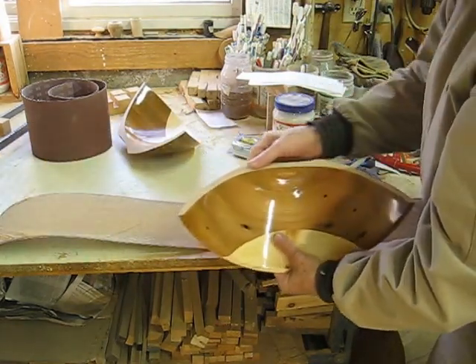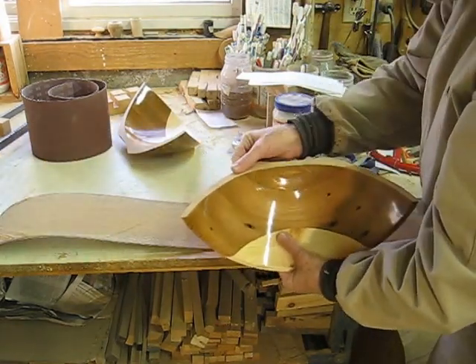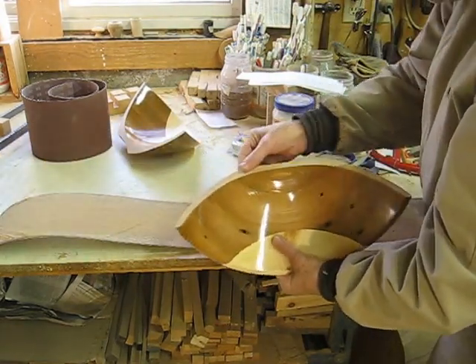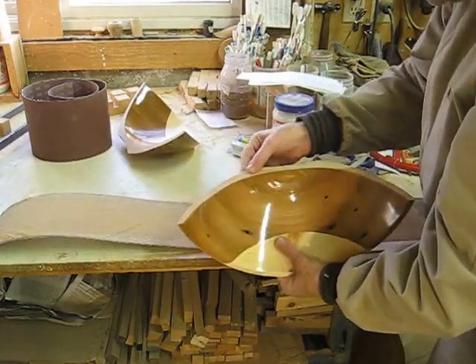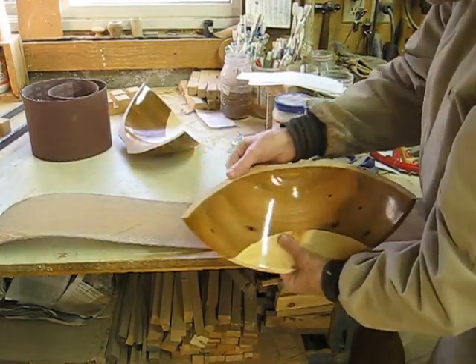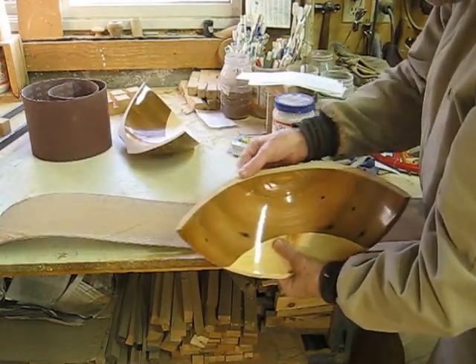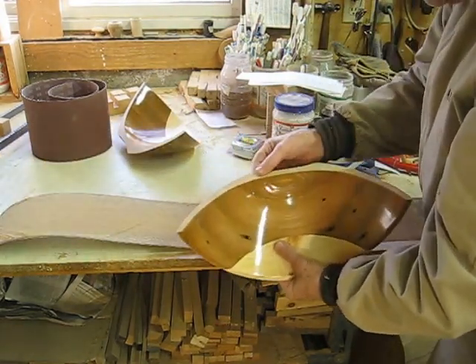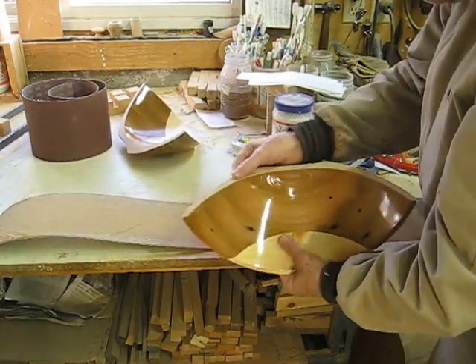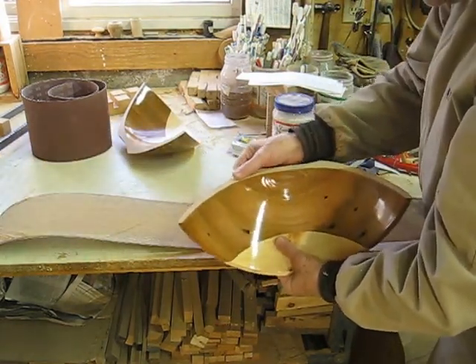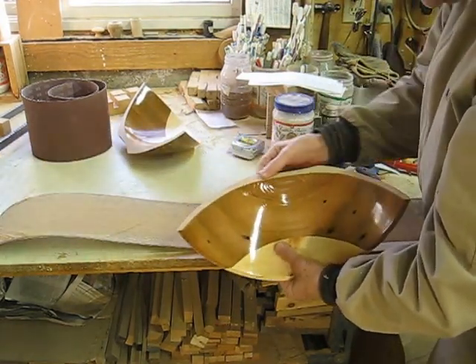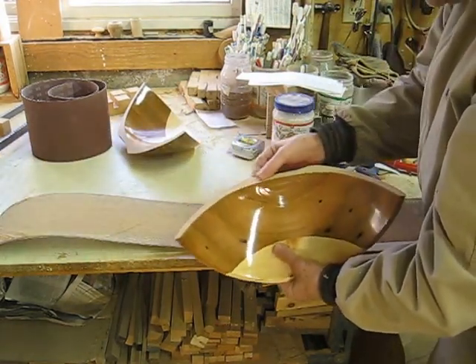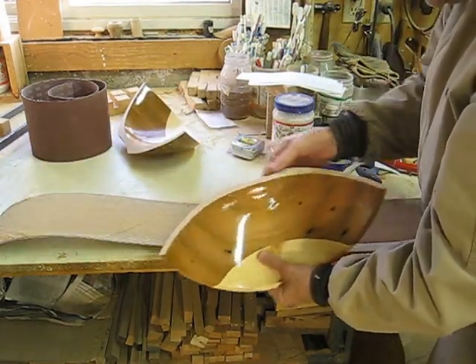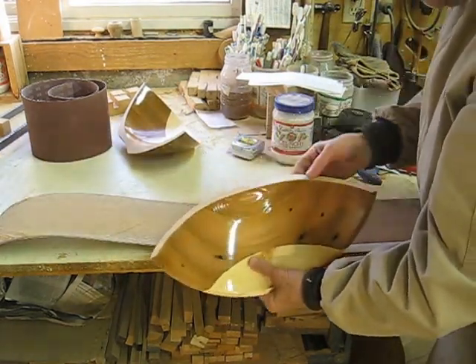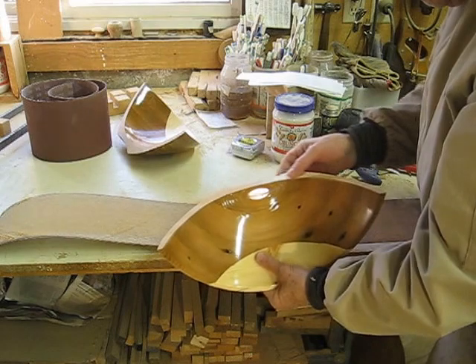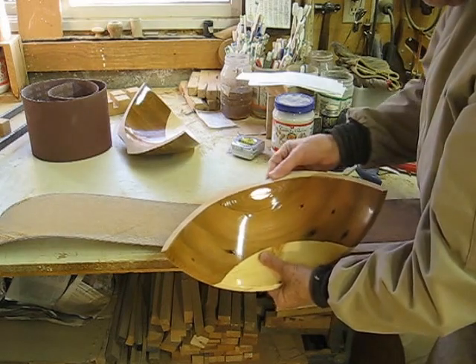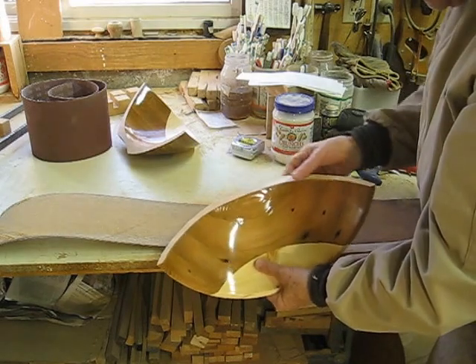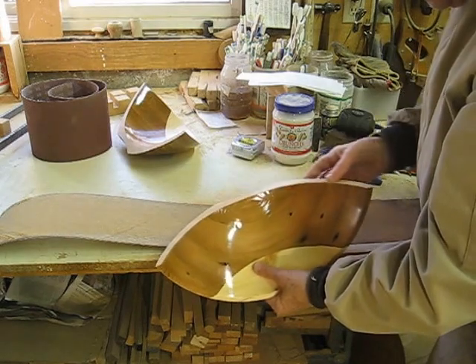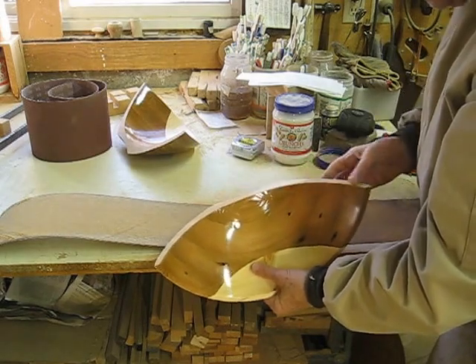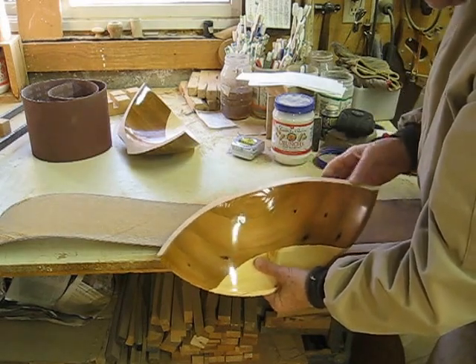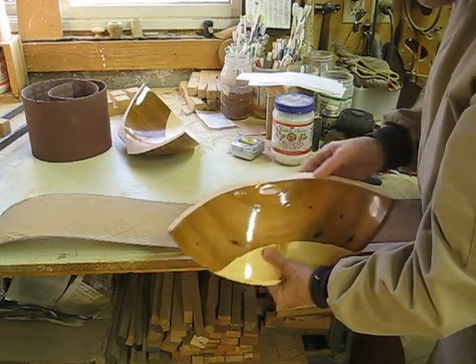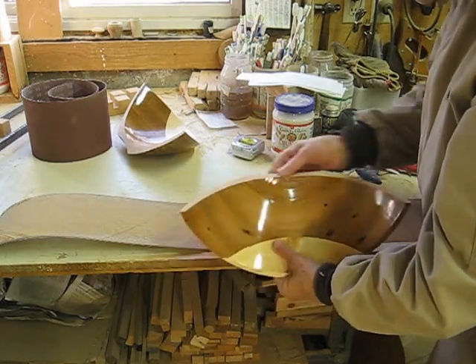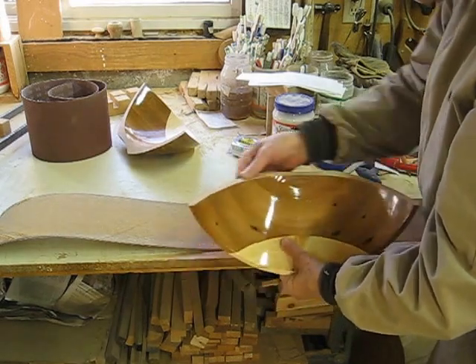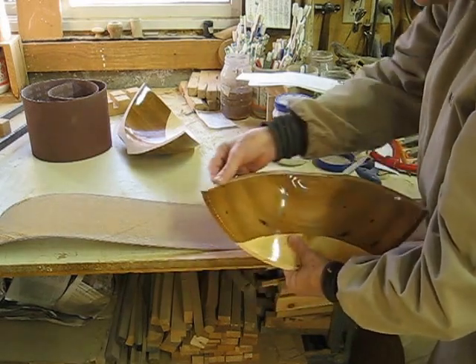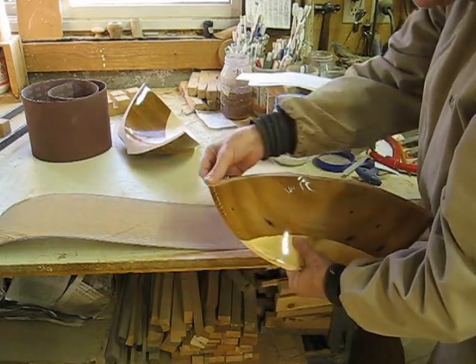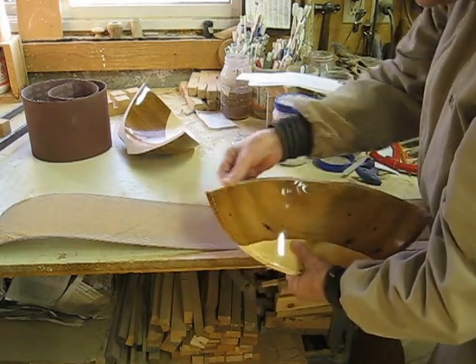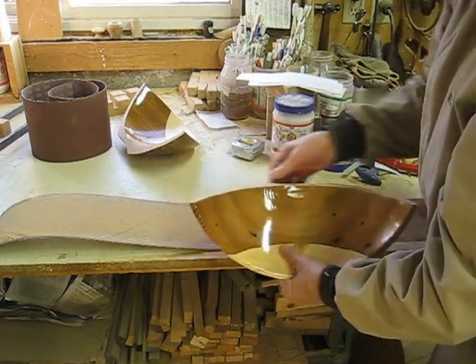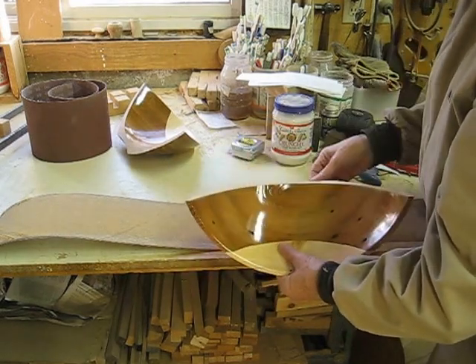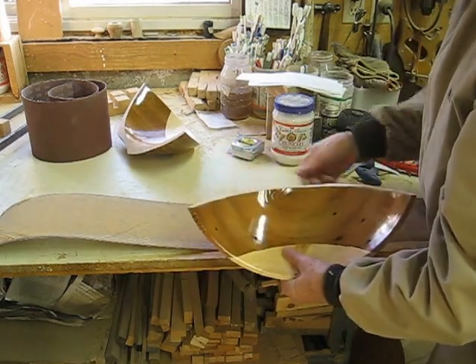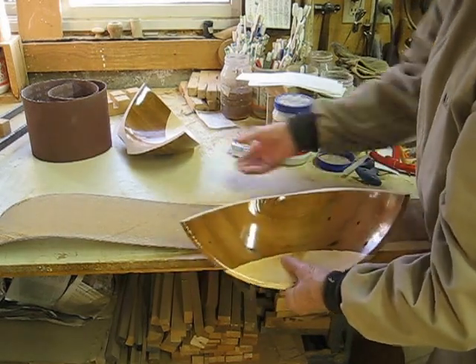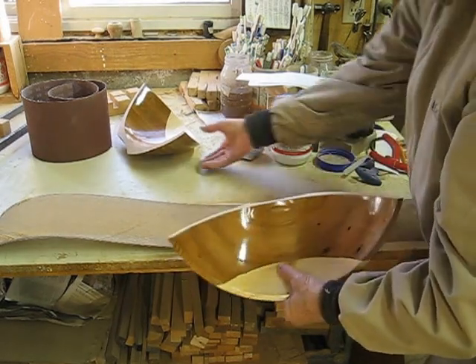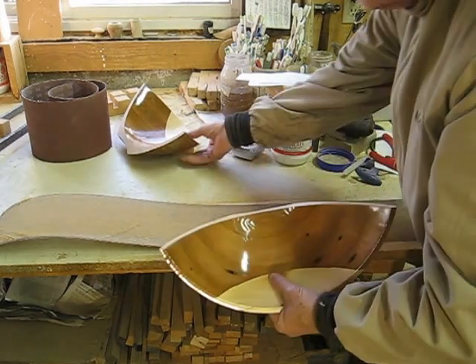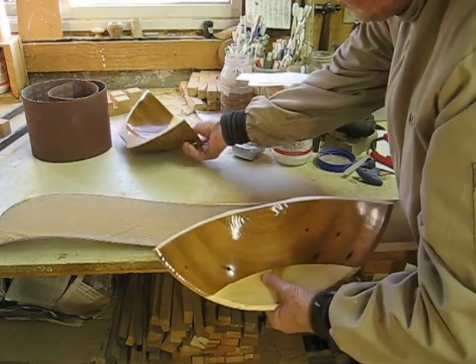Still got a ways to go there. We're a bit shy there and a bit proud here, so we have to sand that down a bit more.